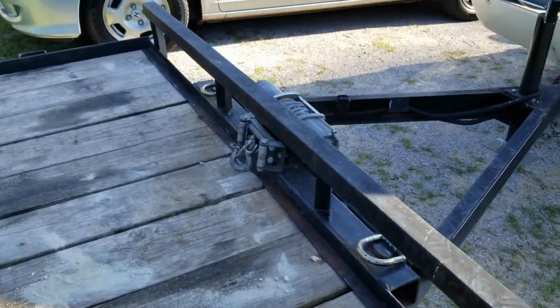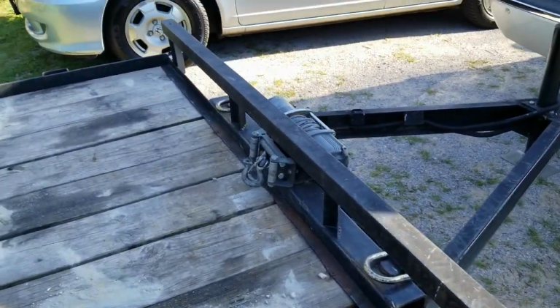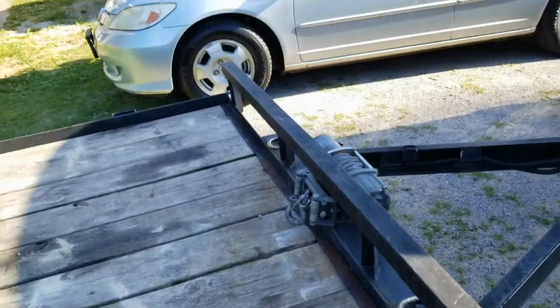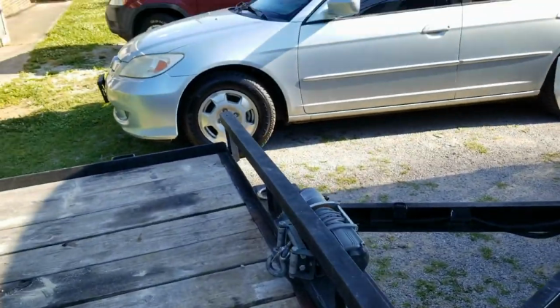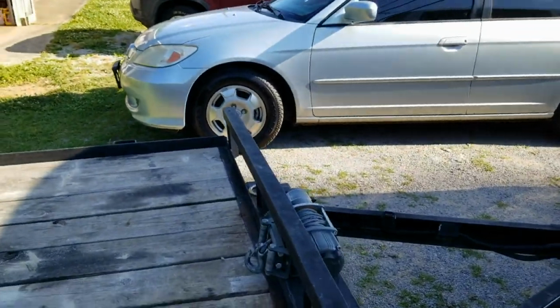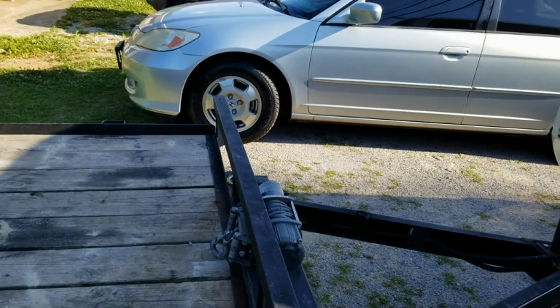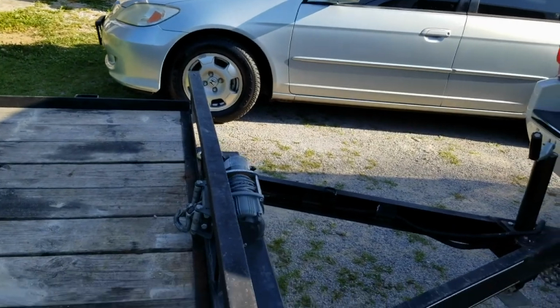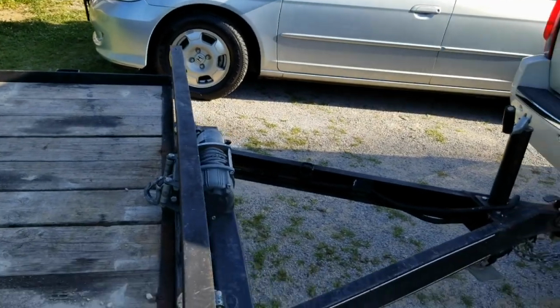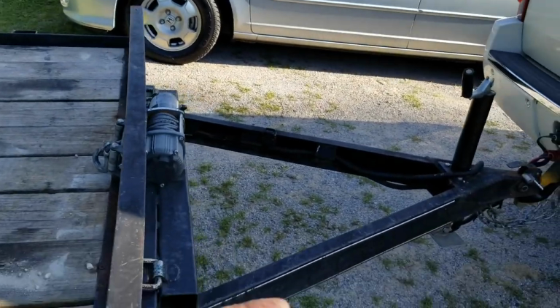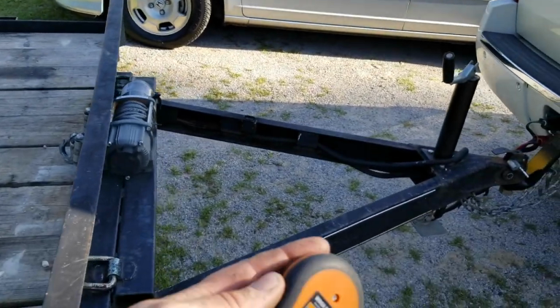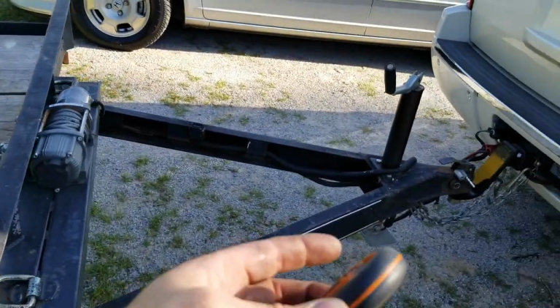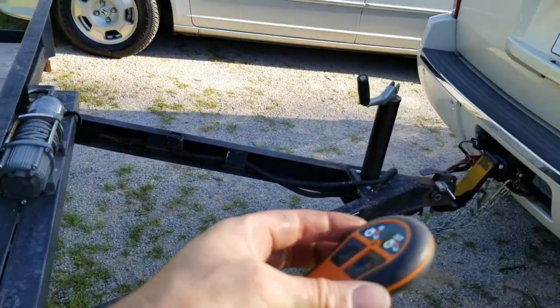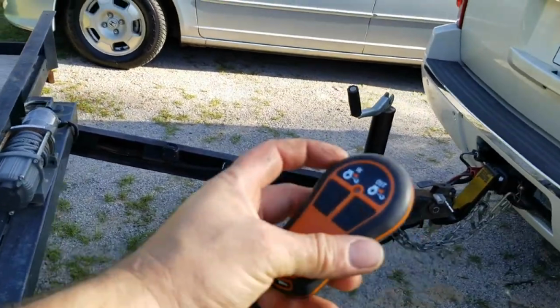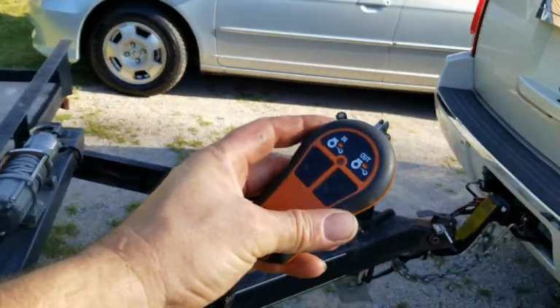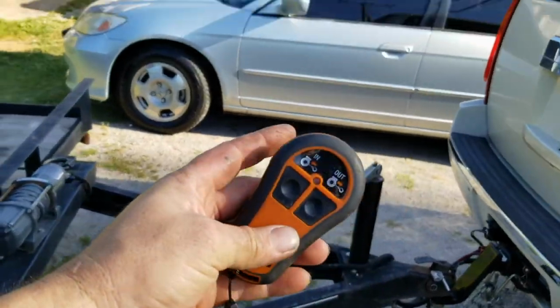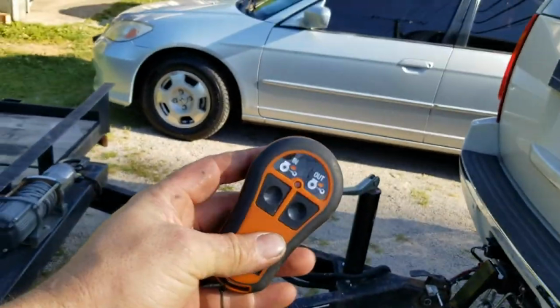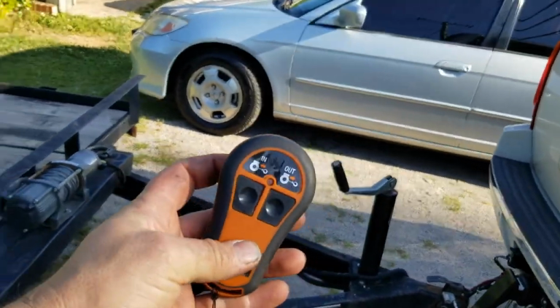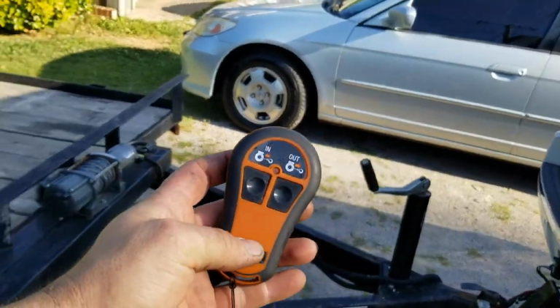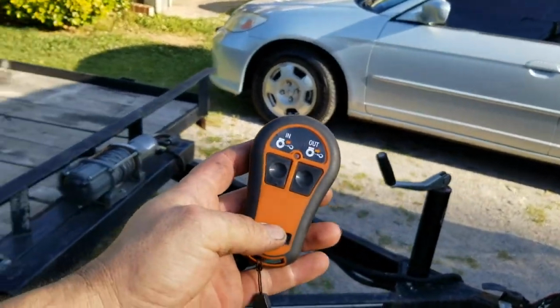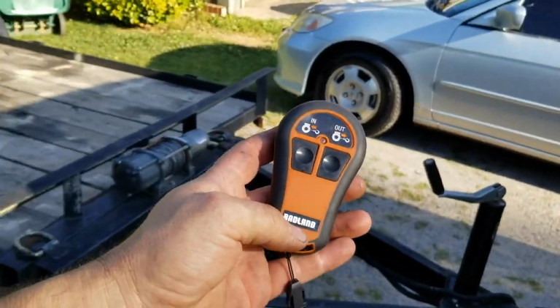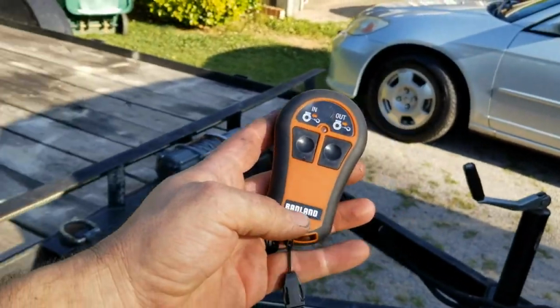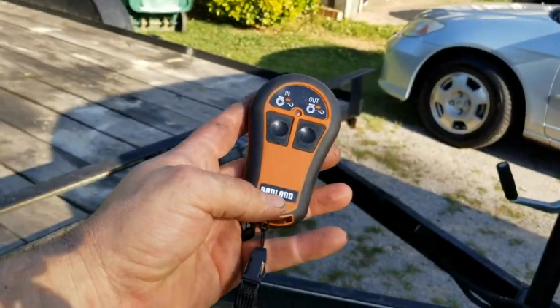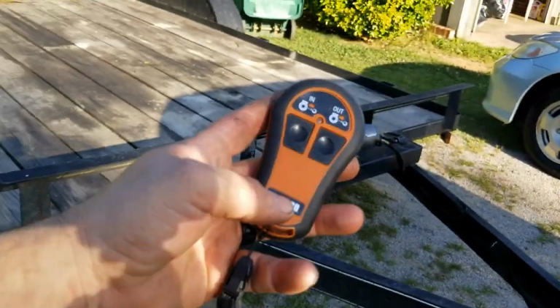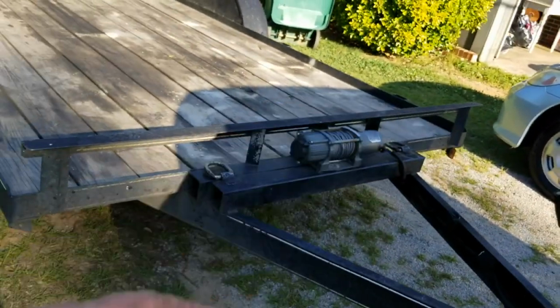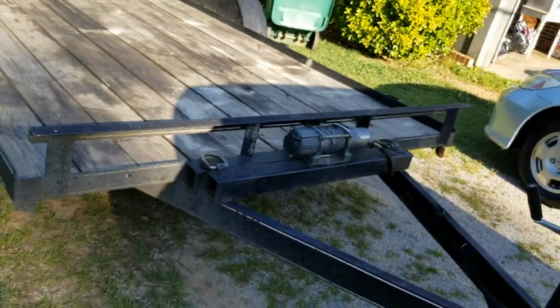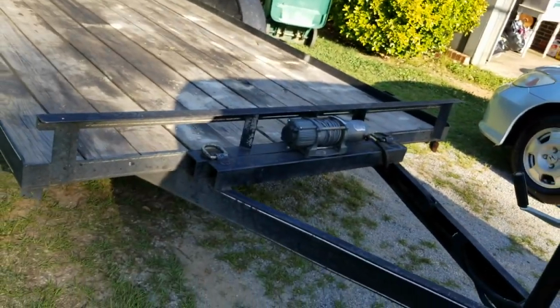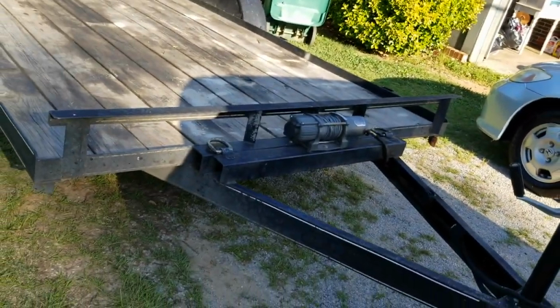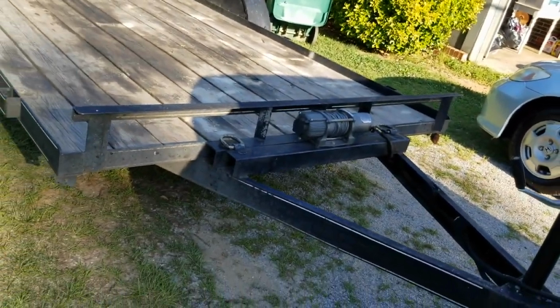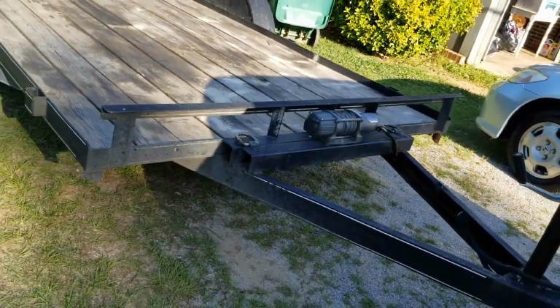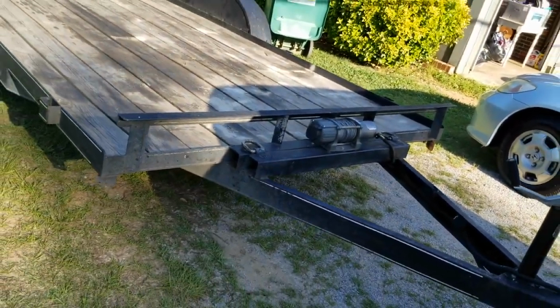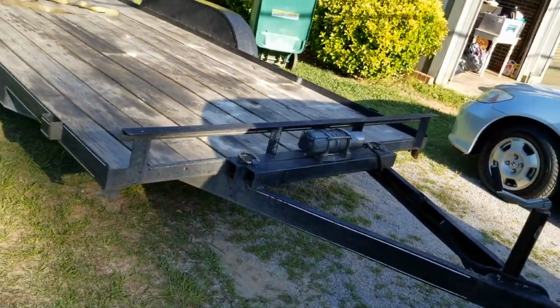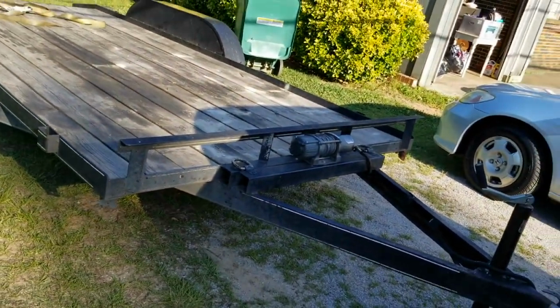And to top it off, we even got the wireless edition. Talk about an ultimate tow rig for a redneck.